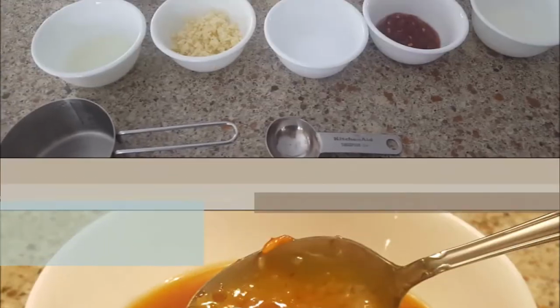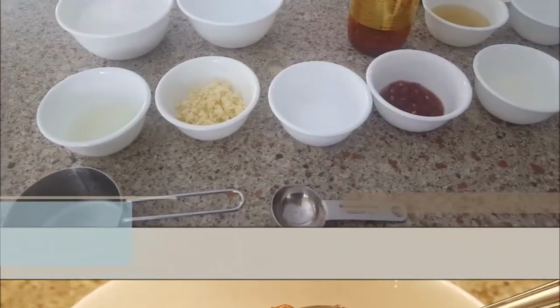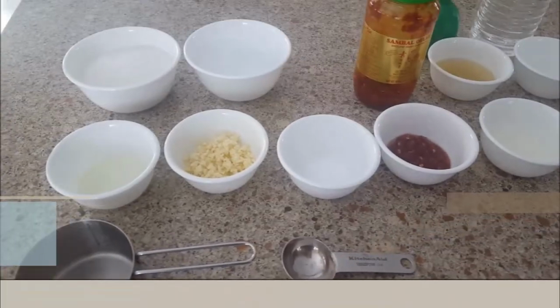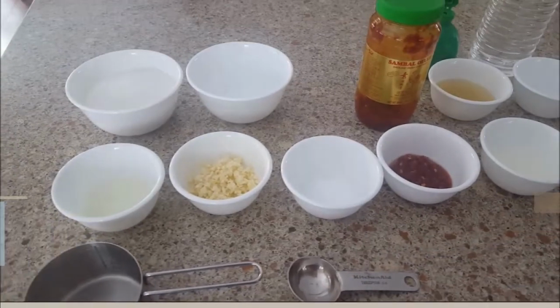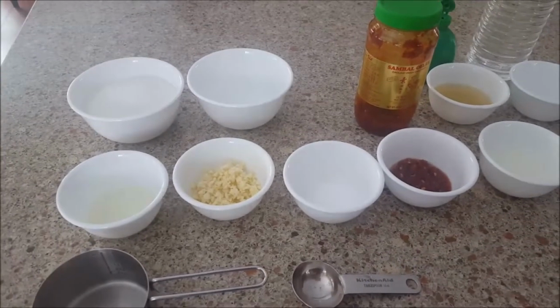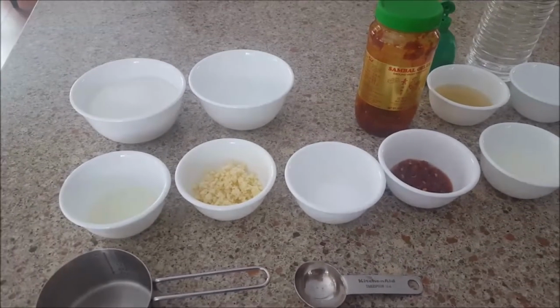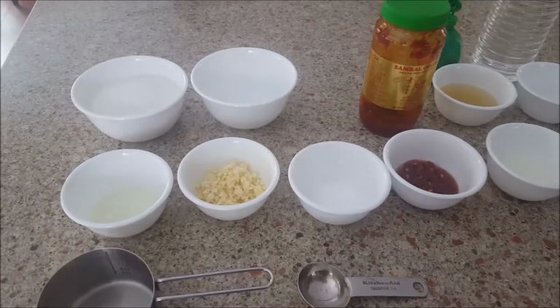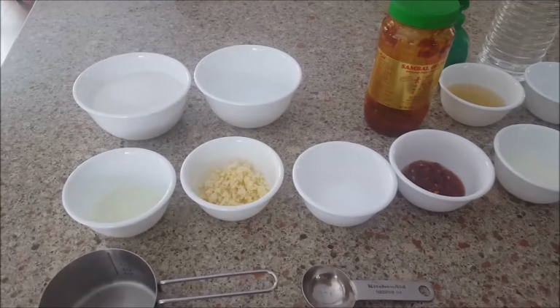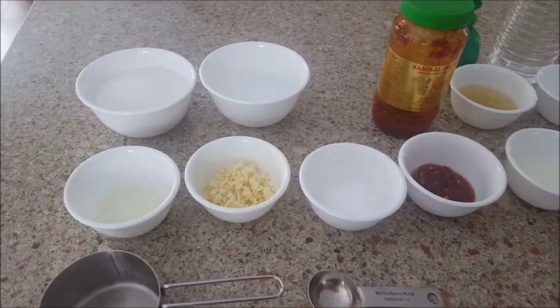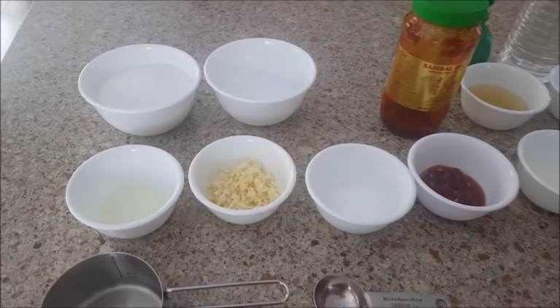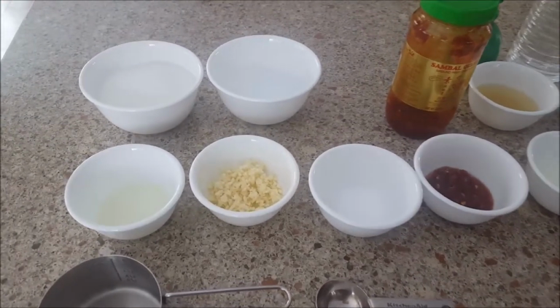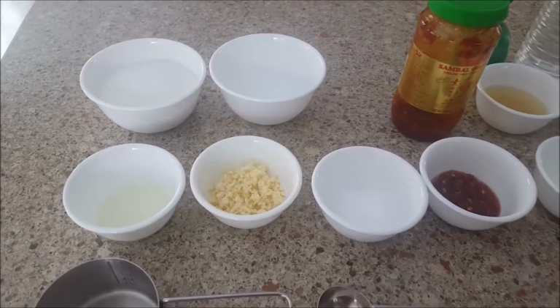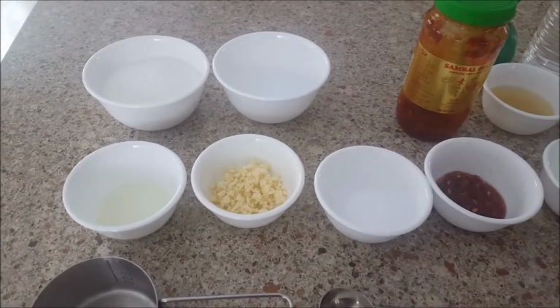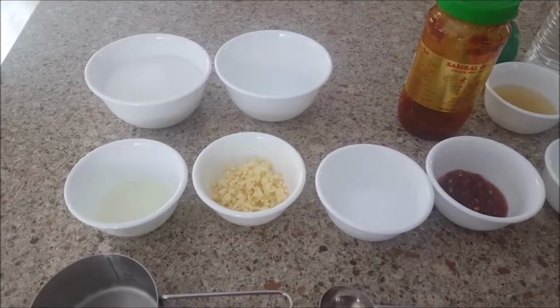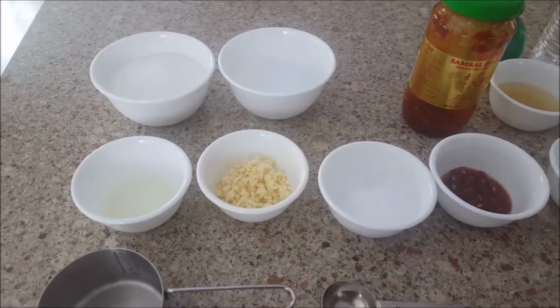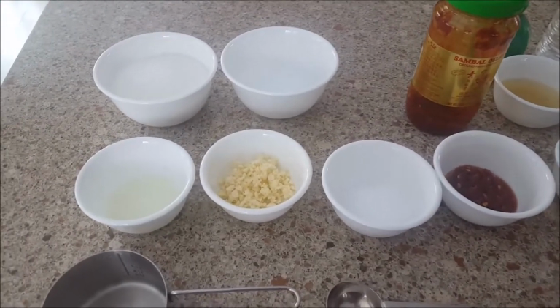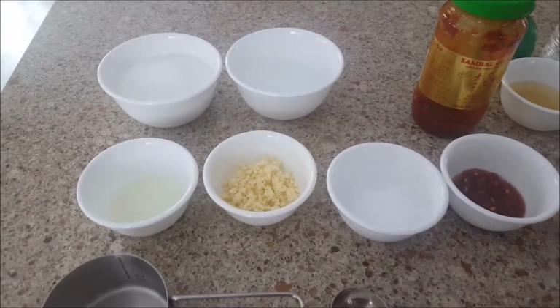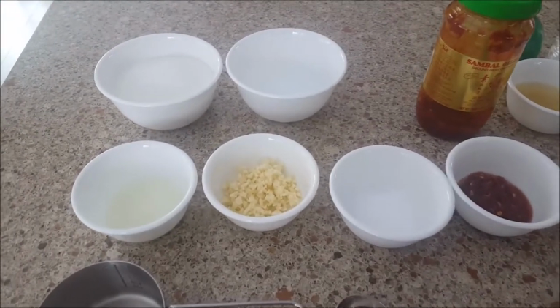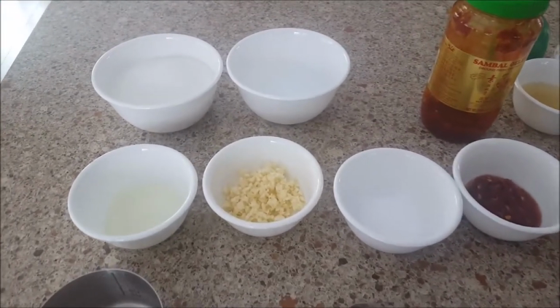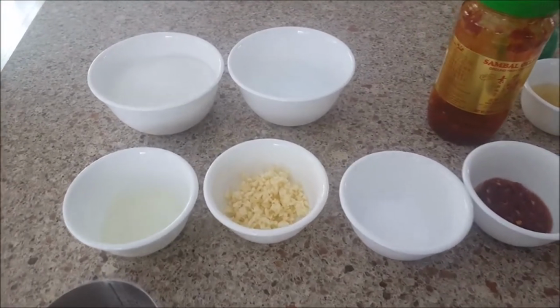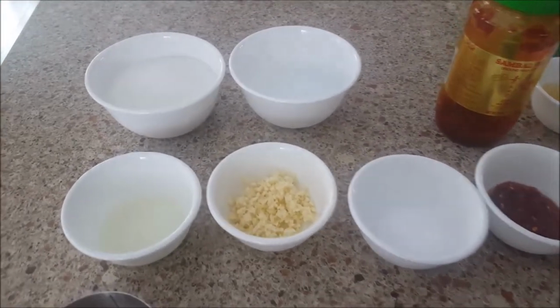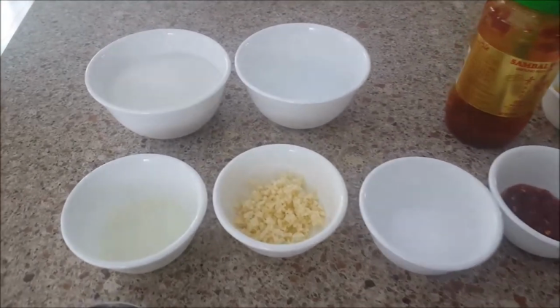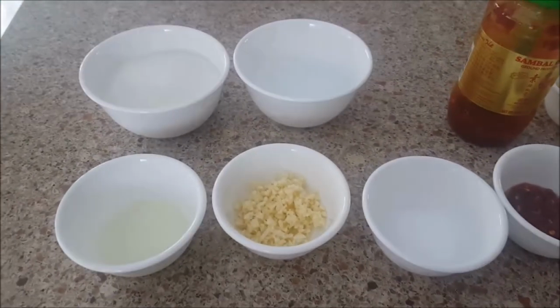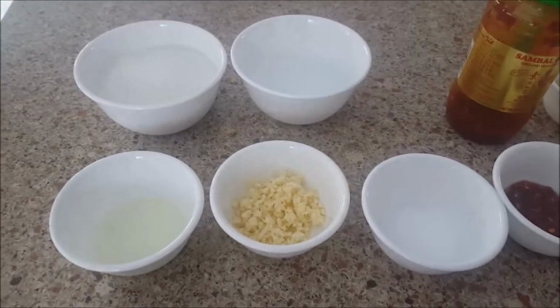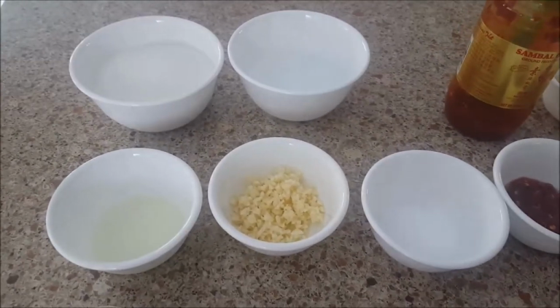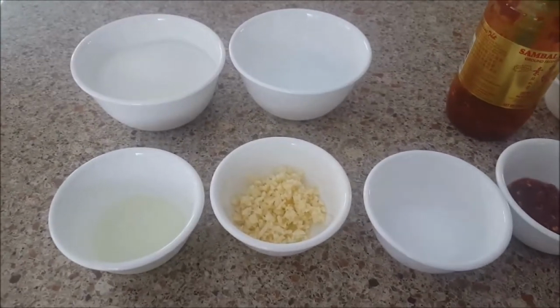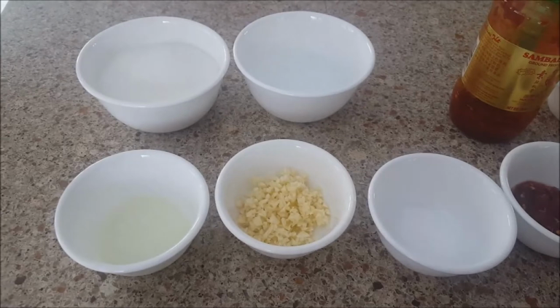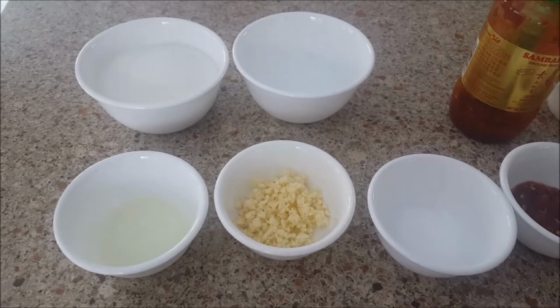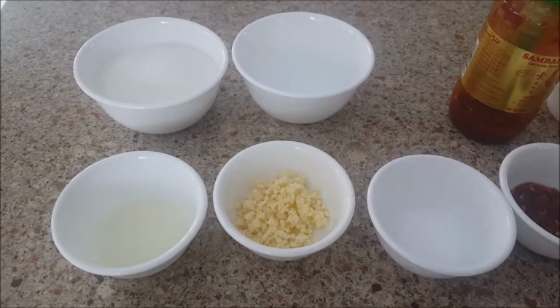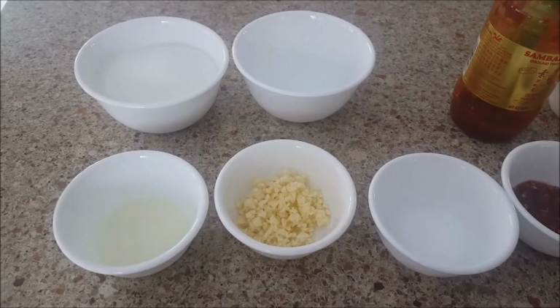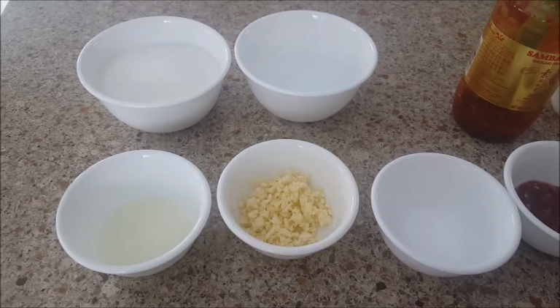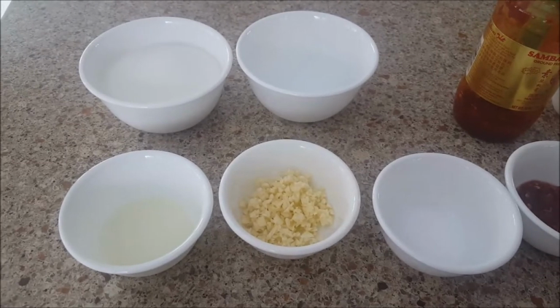Welcome to my living channel. Today I'm going to make dipping sauce for egg rolls.